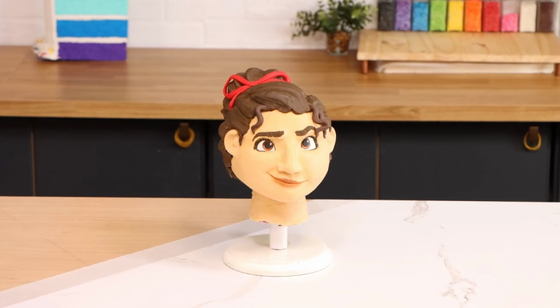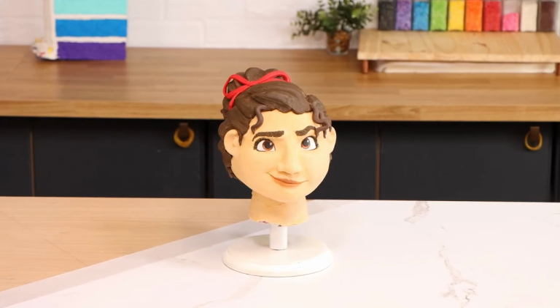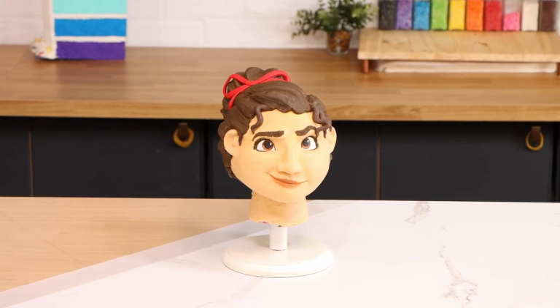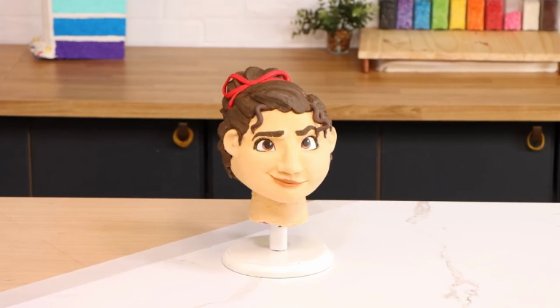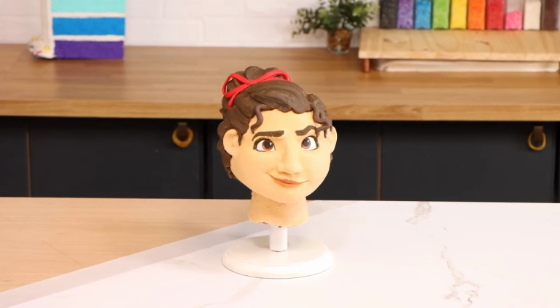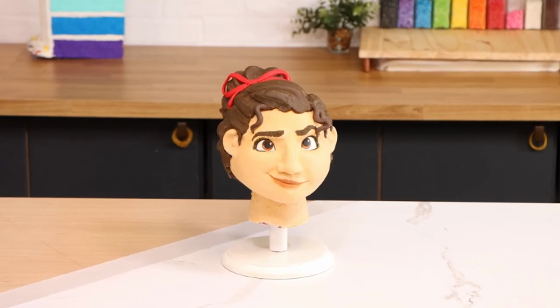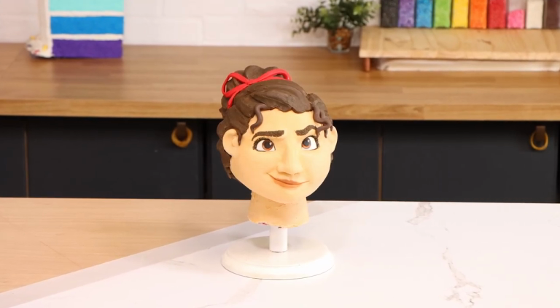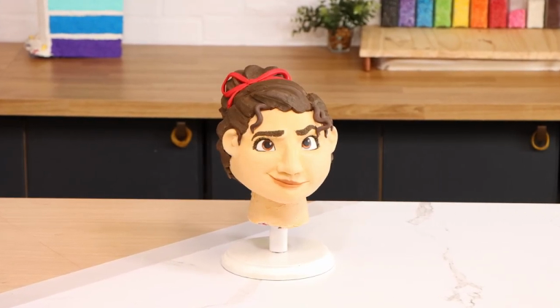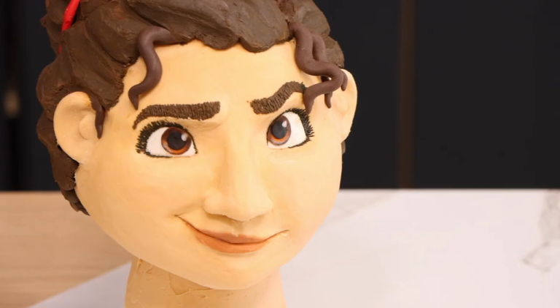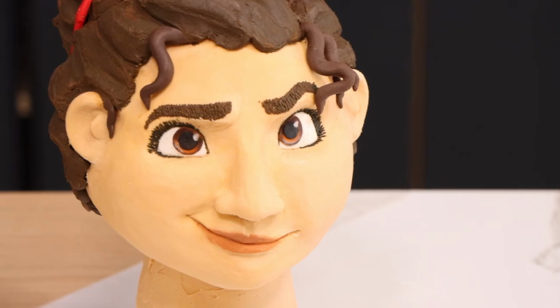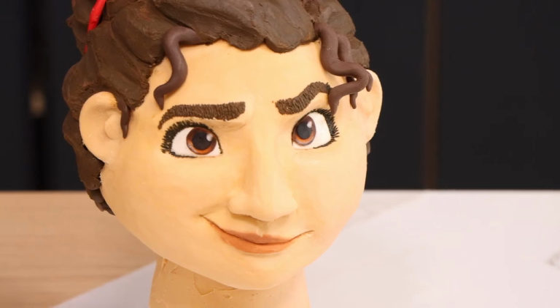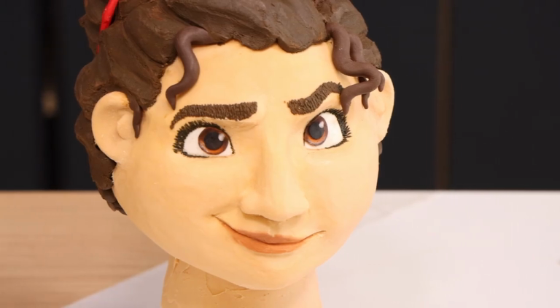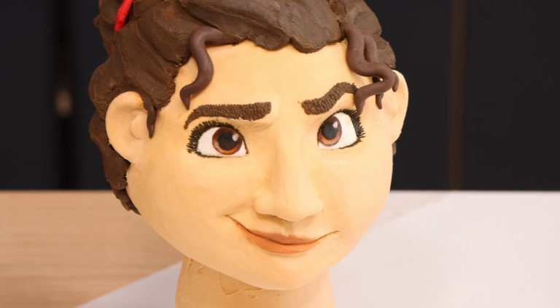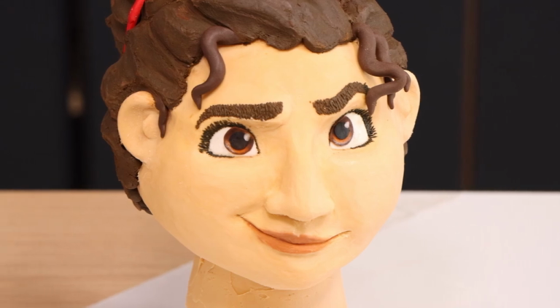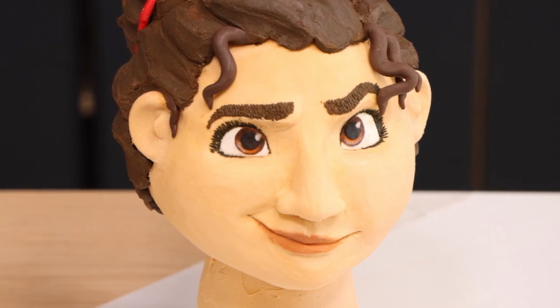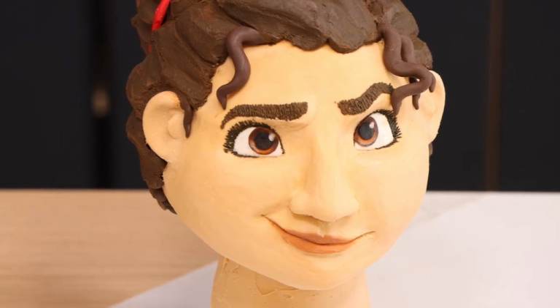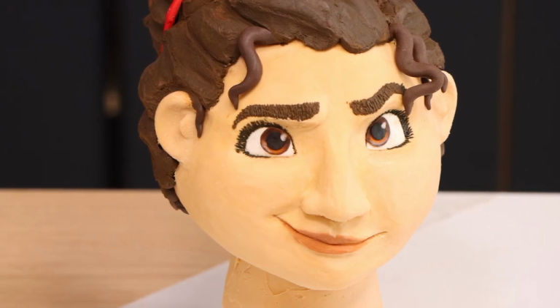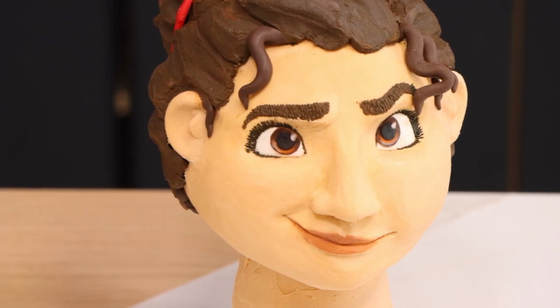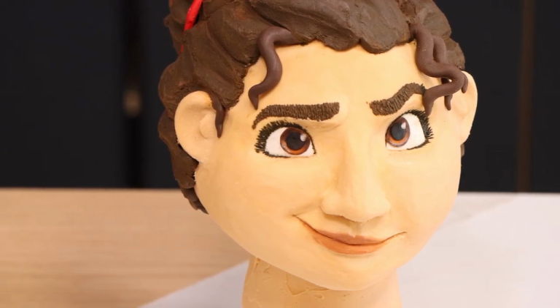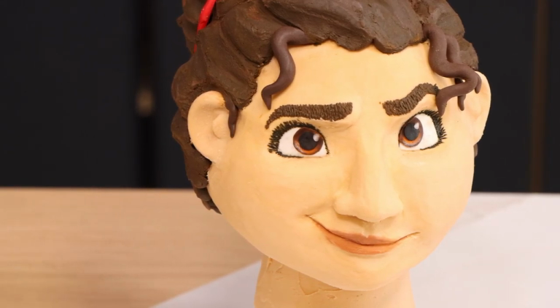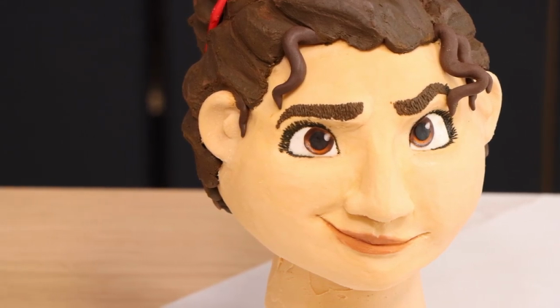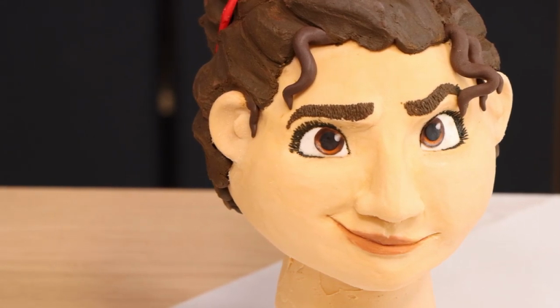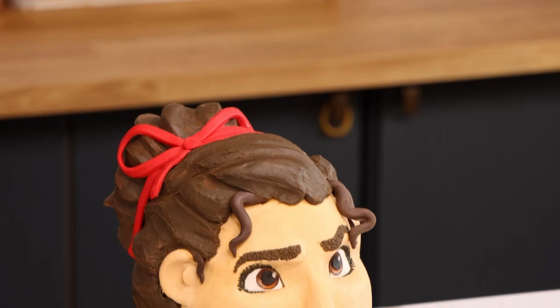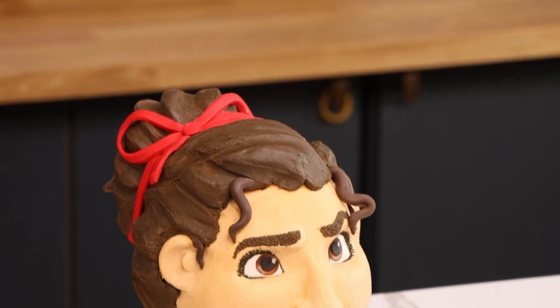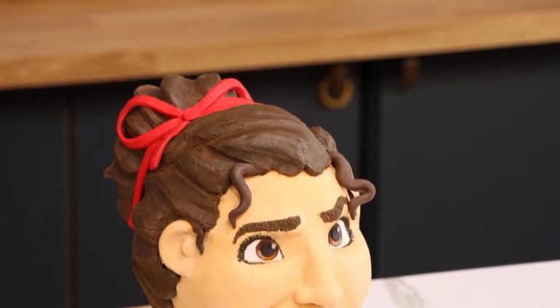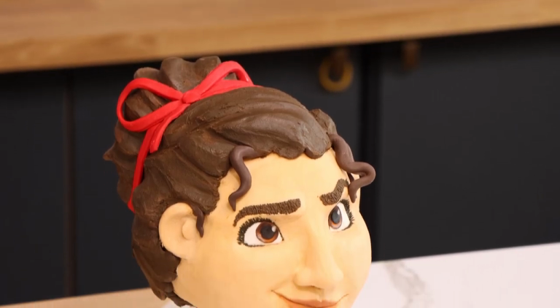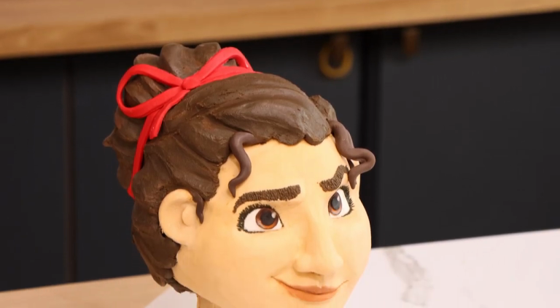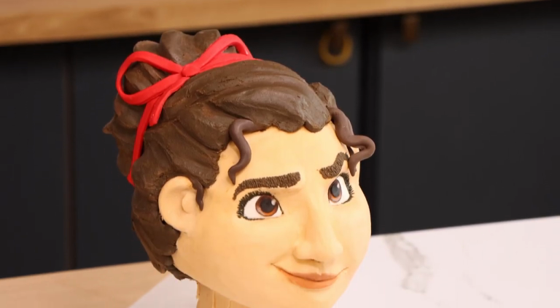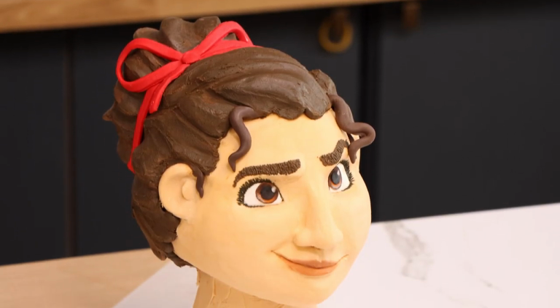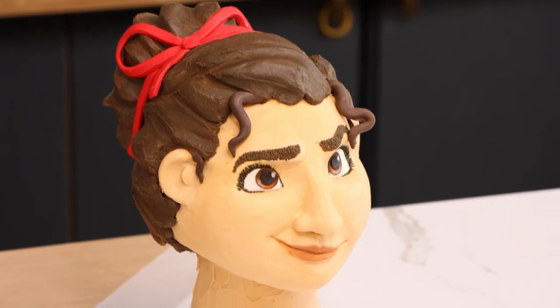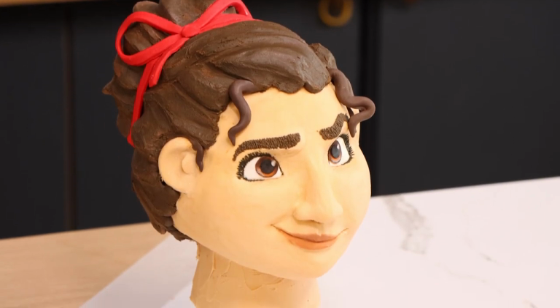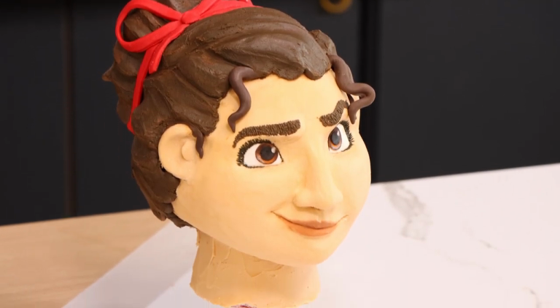Luisa Madrigal! Today we are honoring the queen with this awesome cake. I love the way it turned out, so let me show you how I did it.